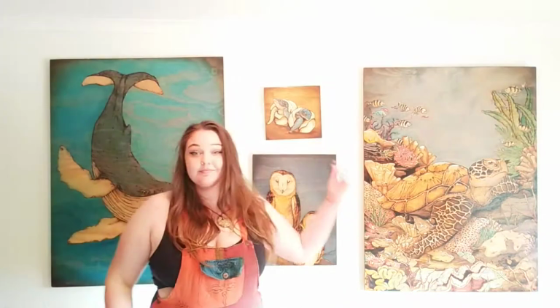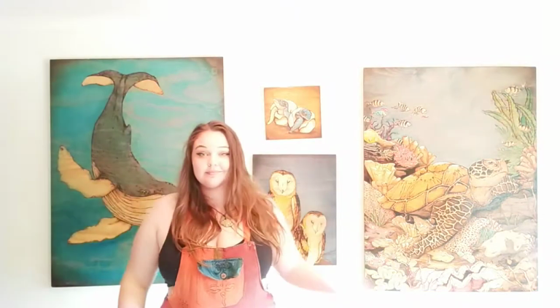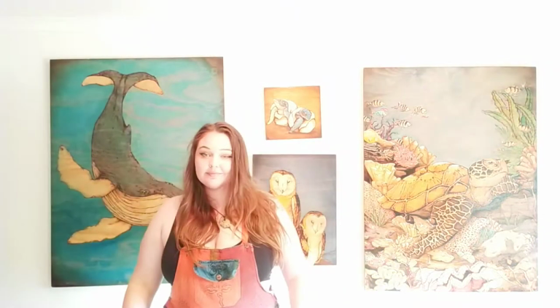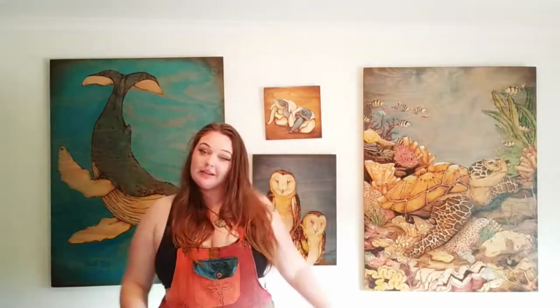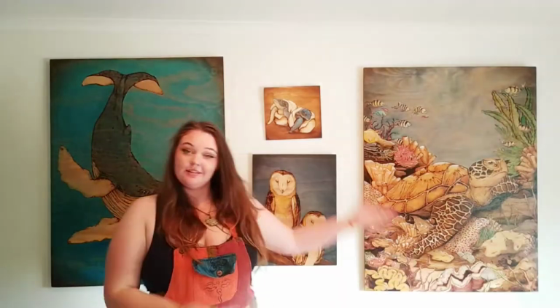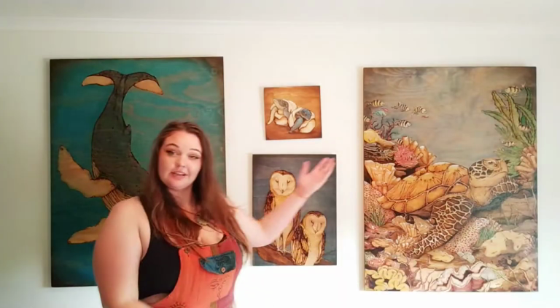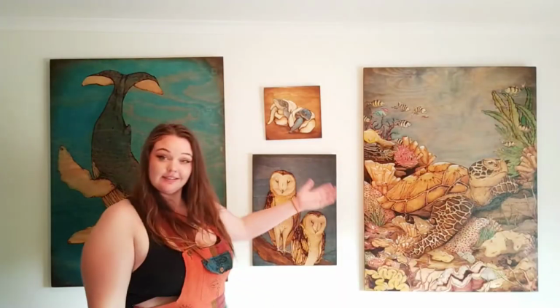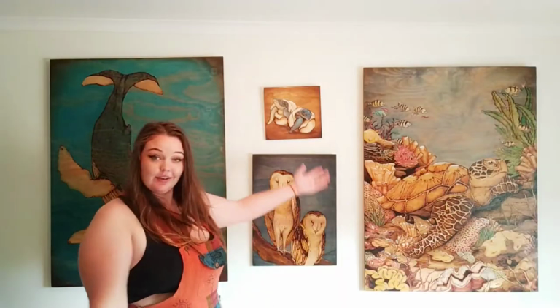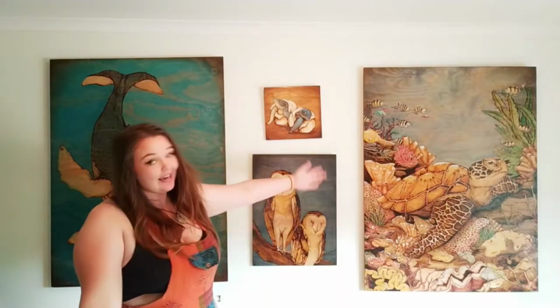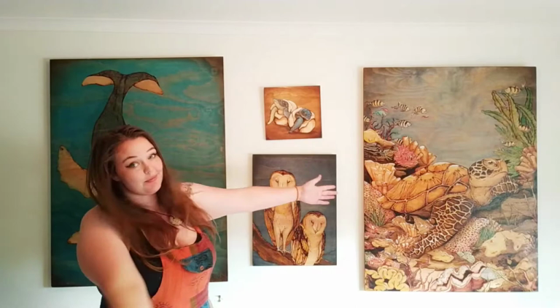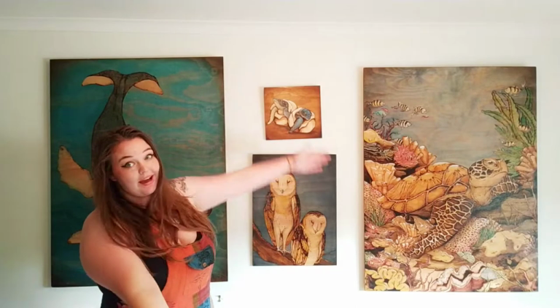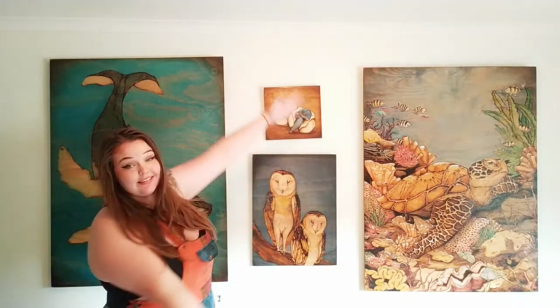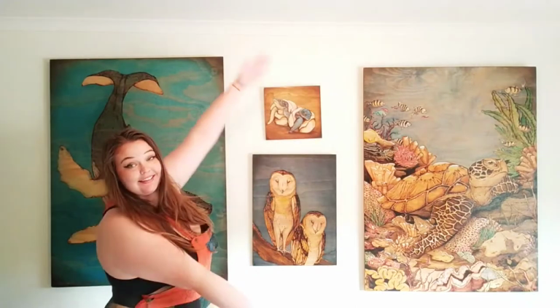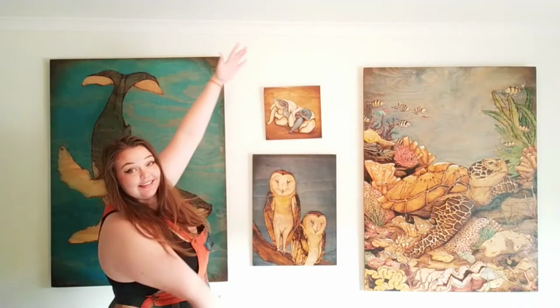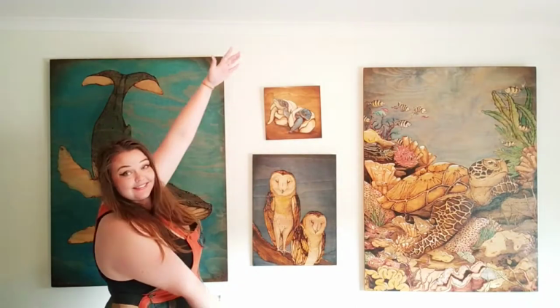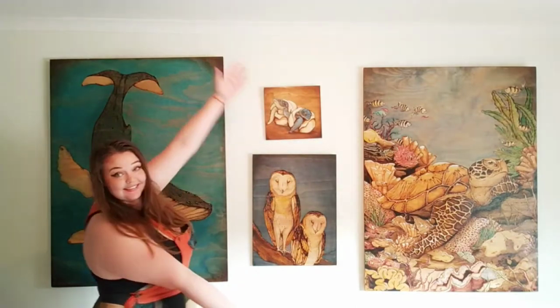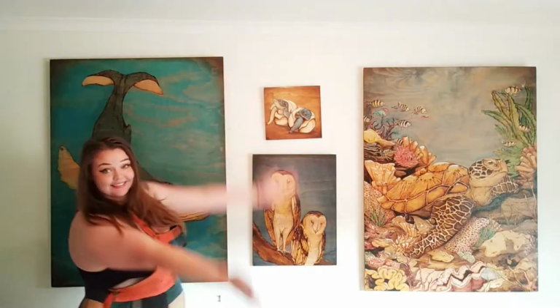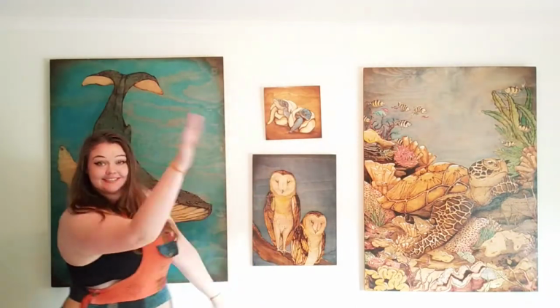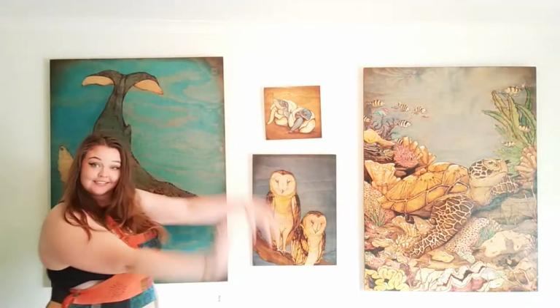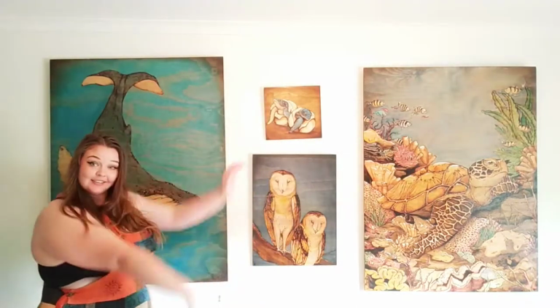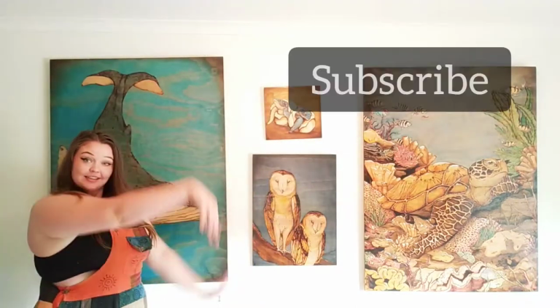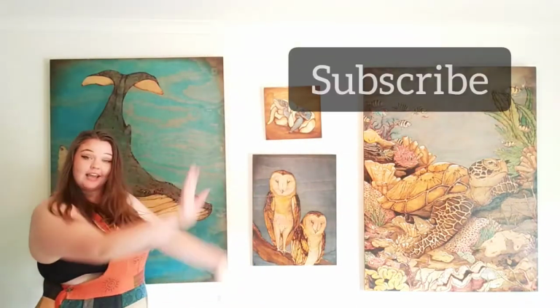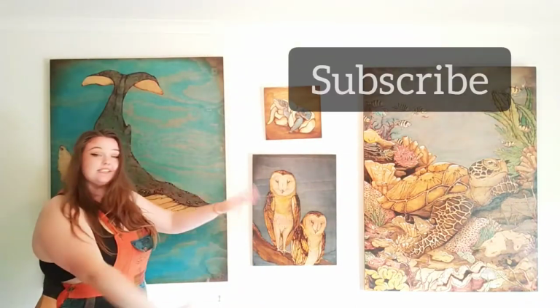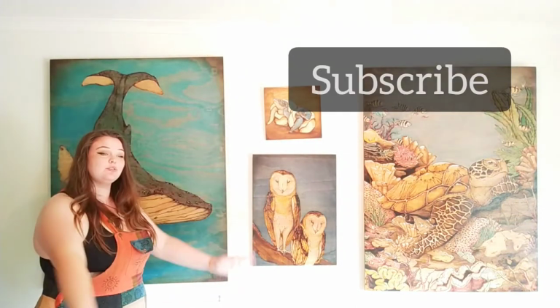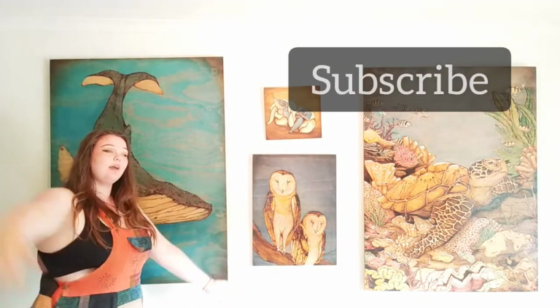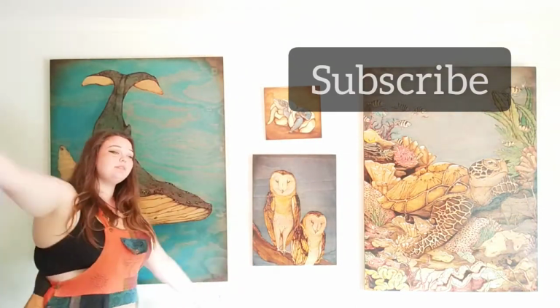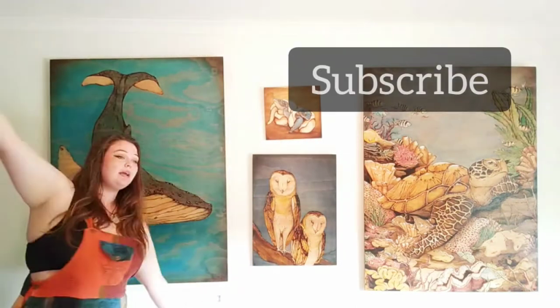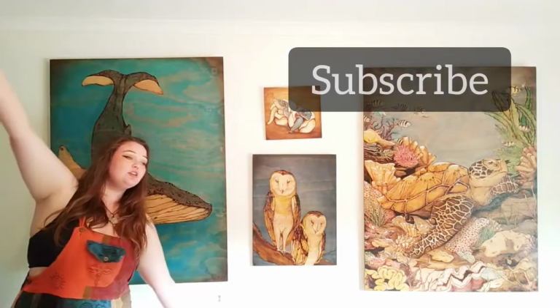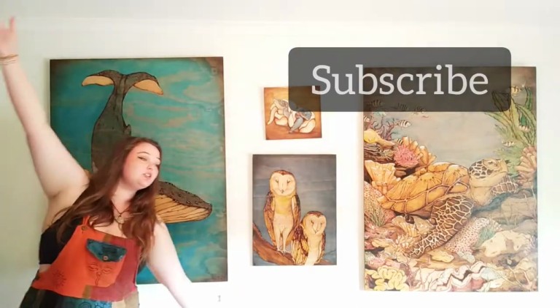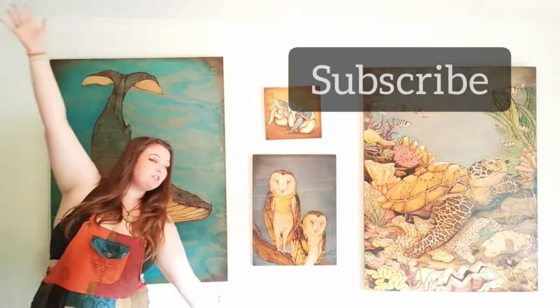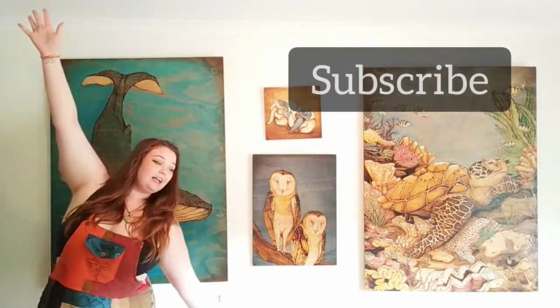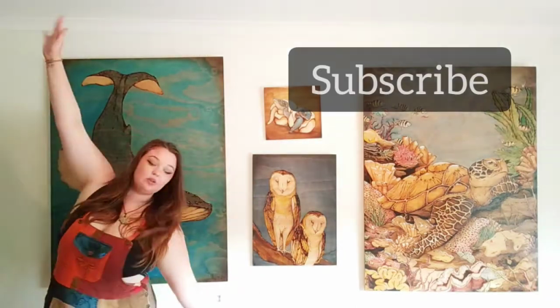Where you can learn how to make art like this. Subscribe to my YouTube channel. Bye bye.